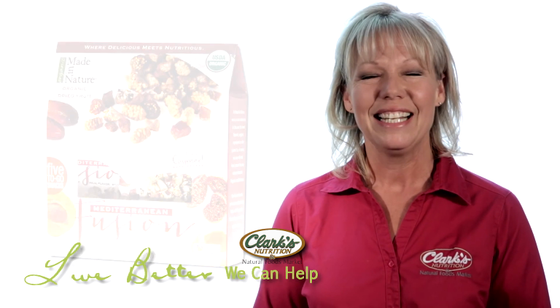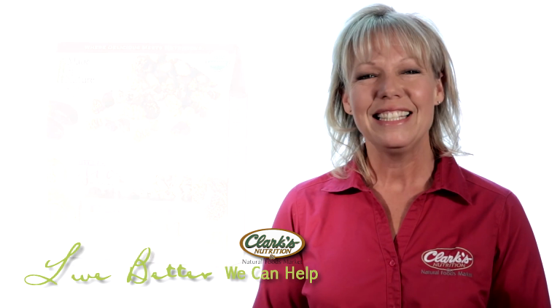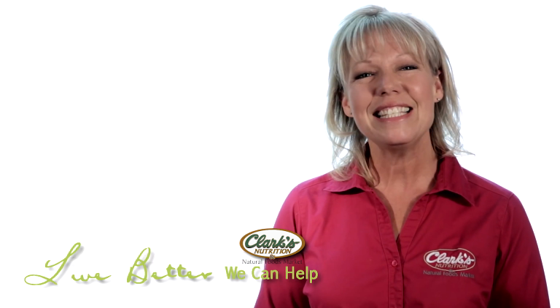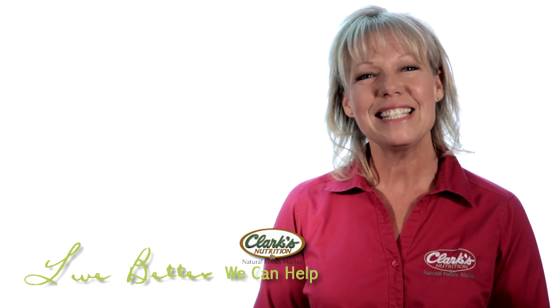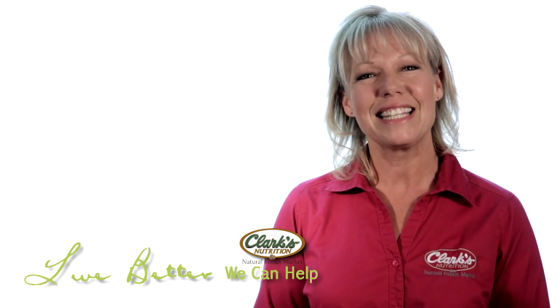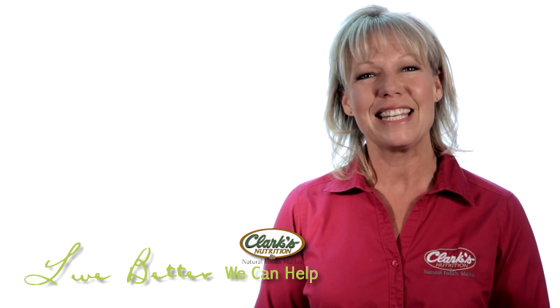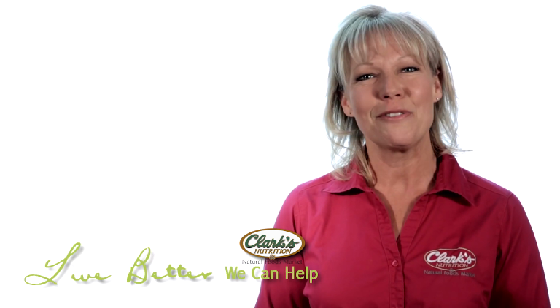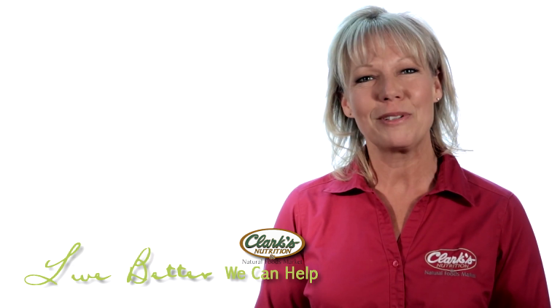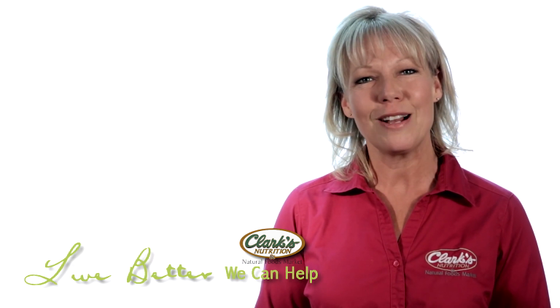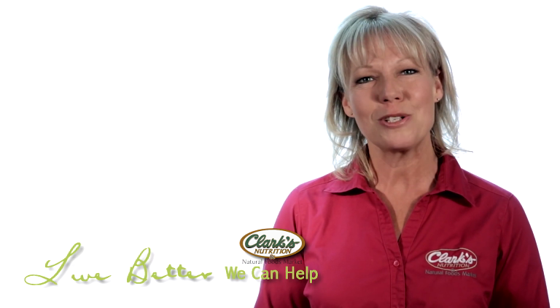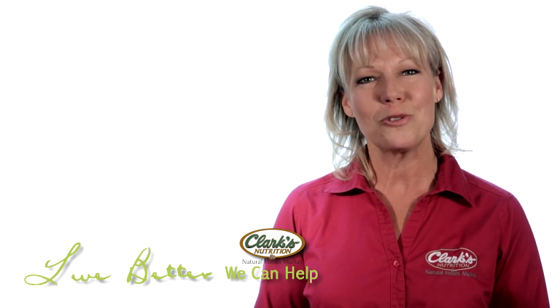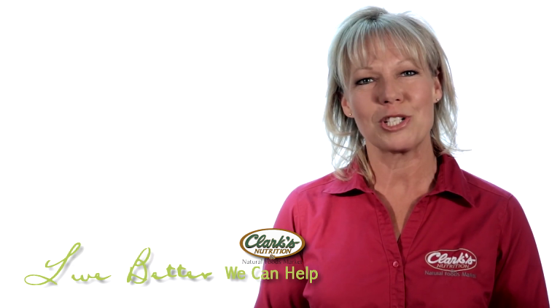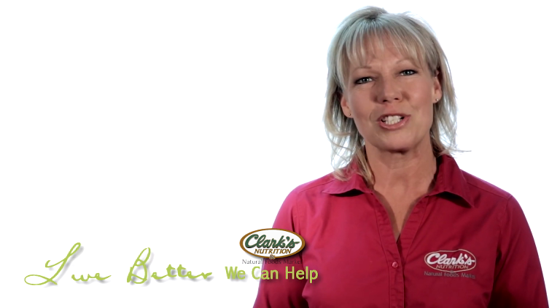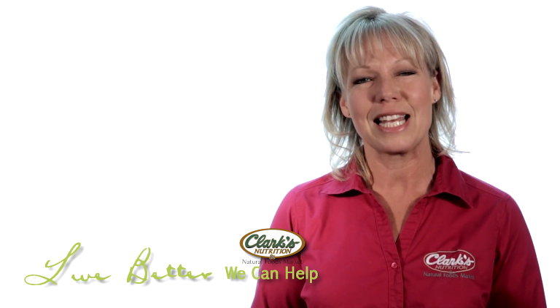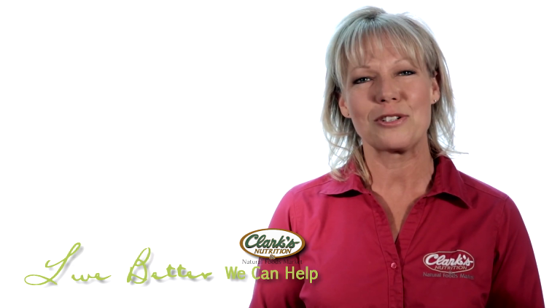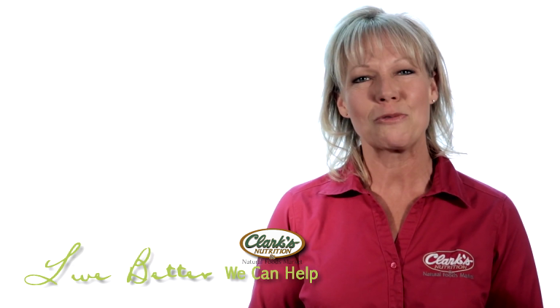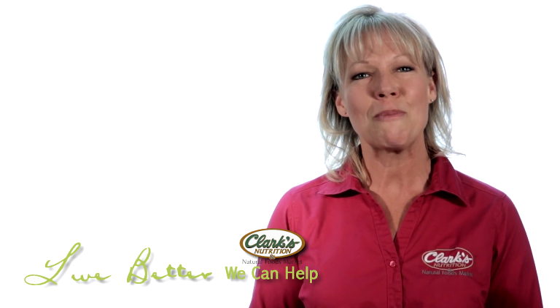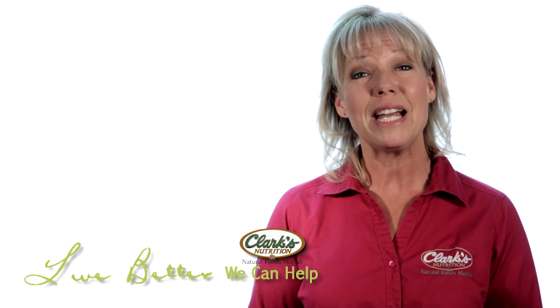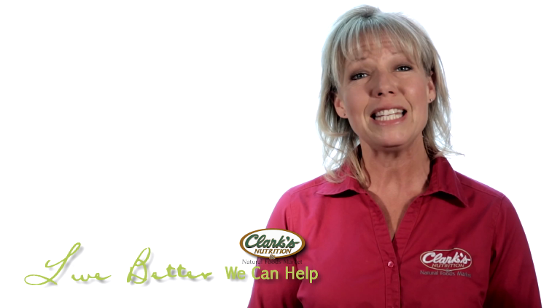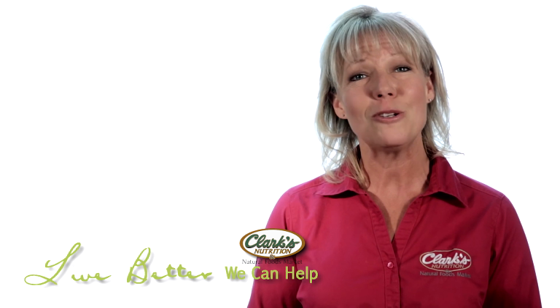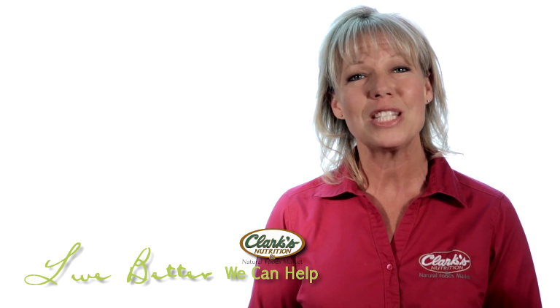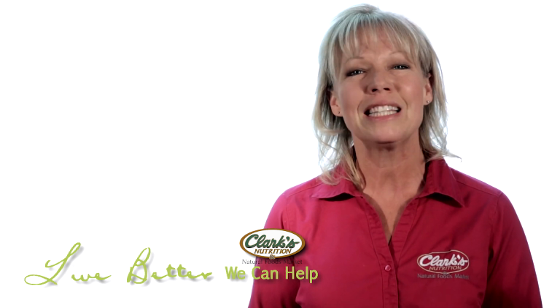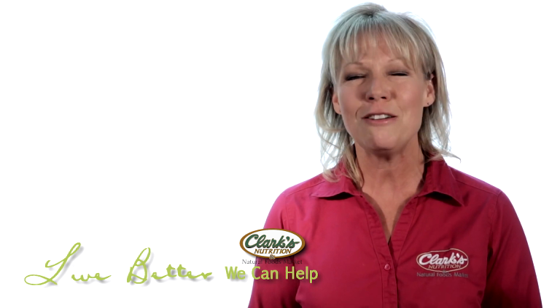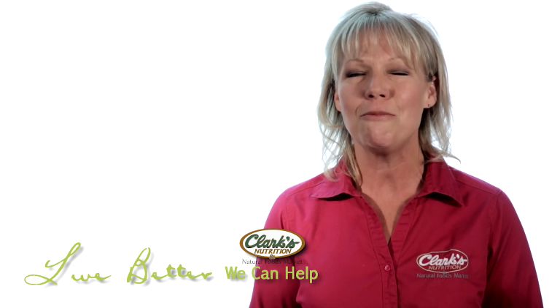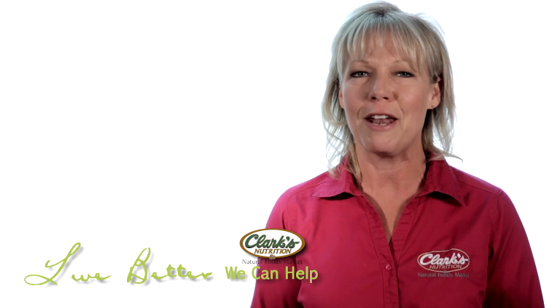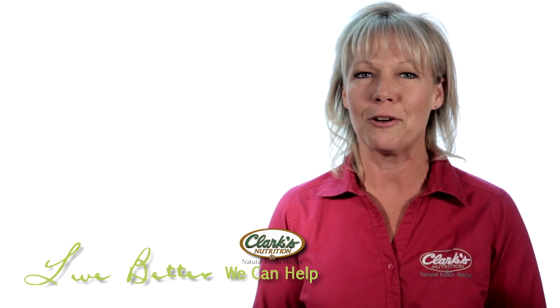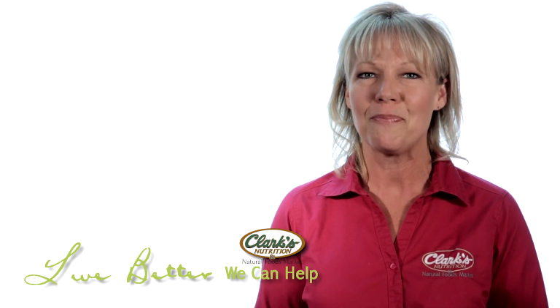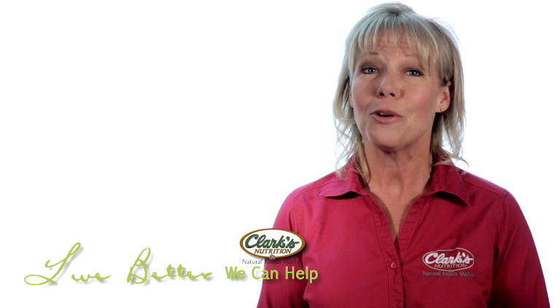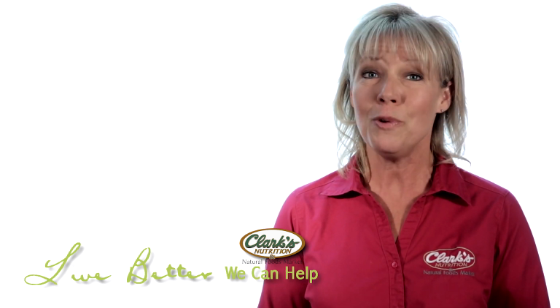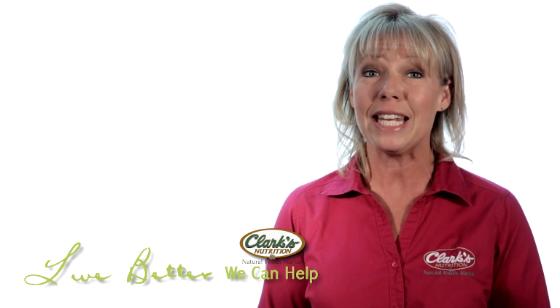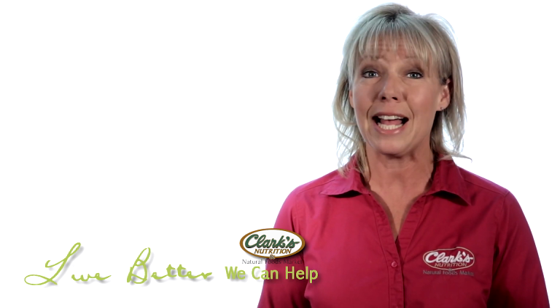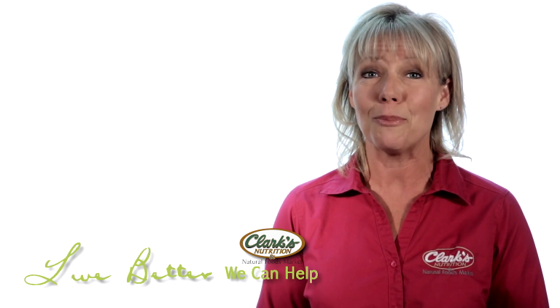This is Cynthia from Clark's Nutritional Centers reminding you to live better. We can help.